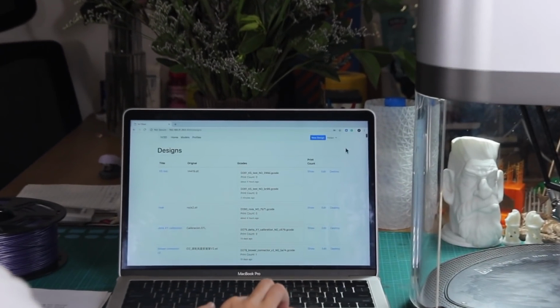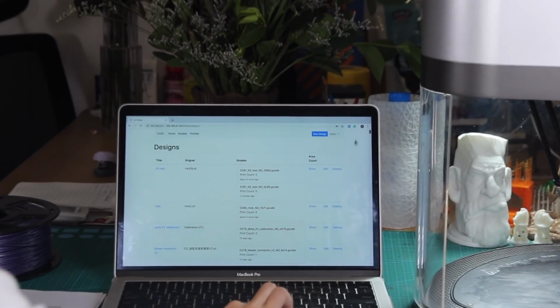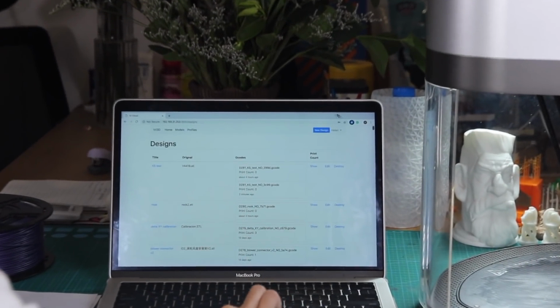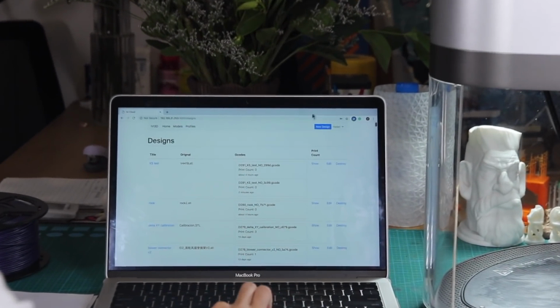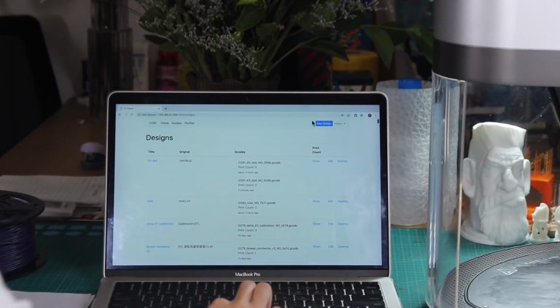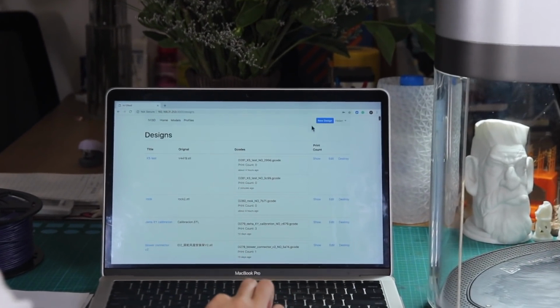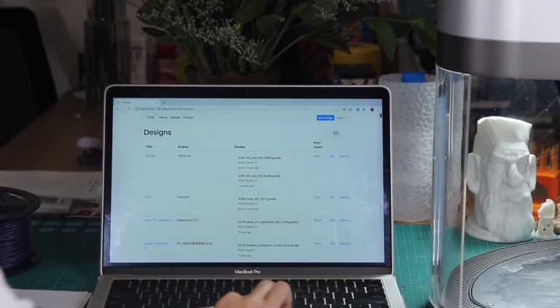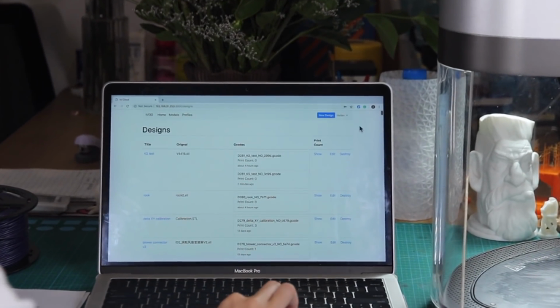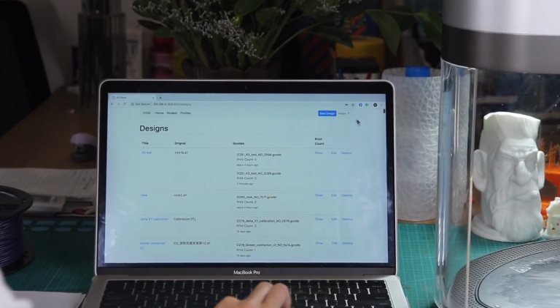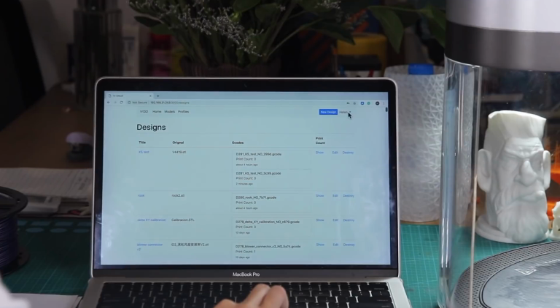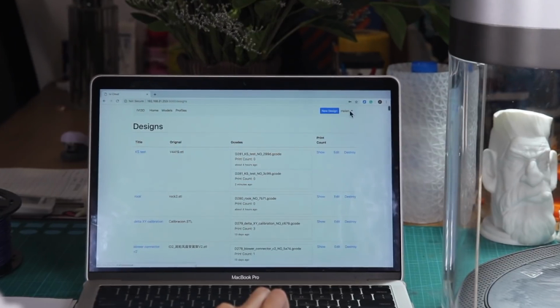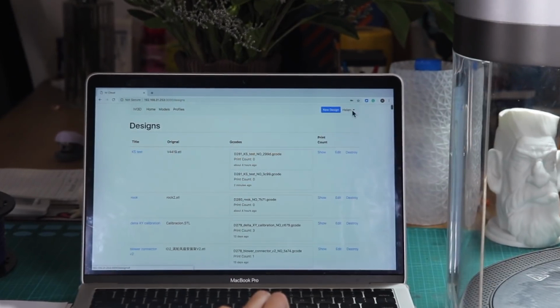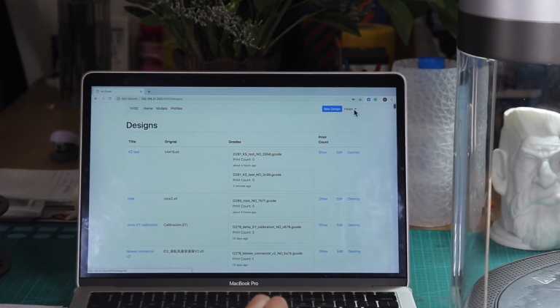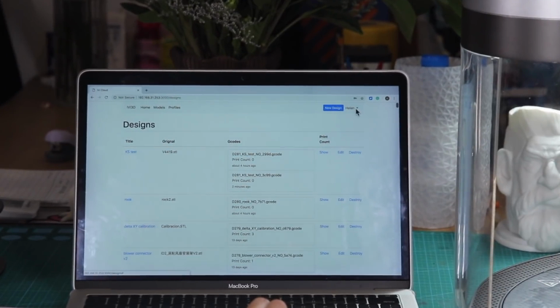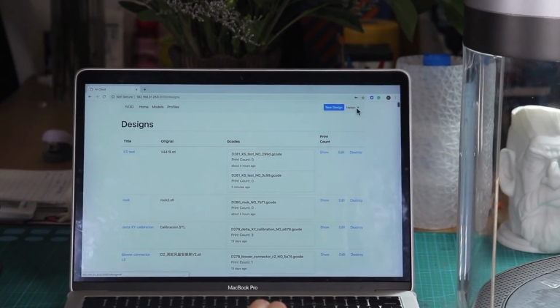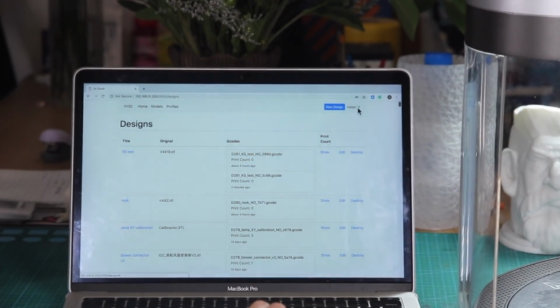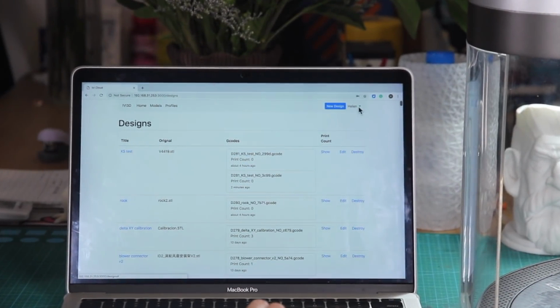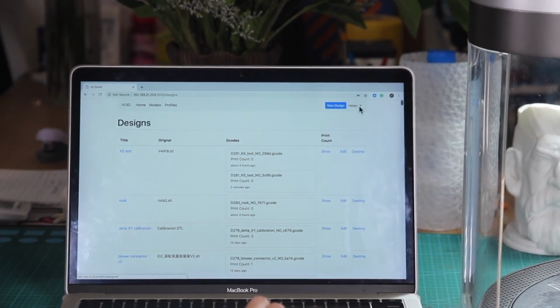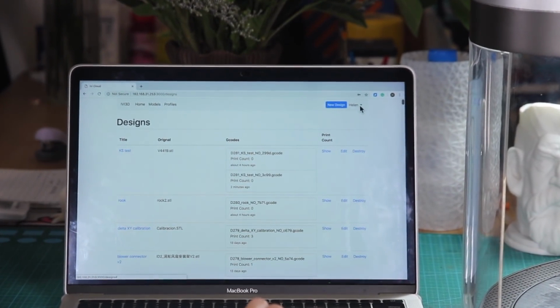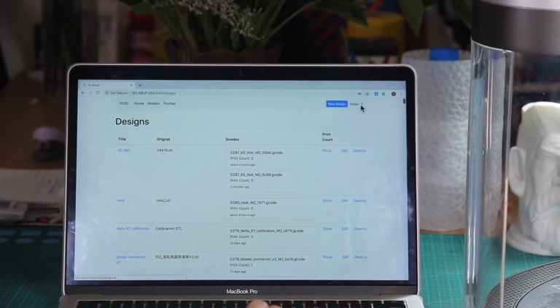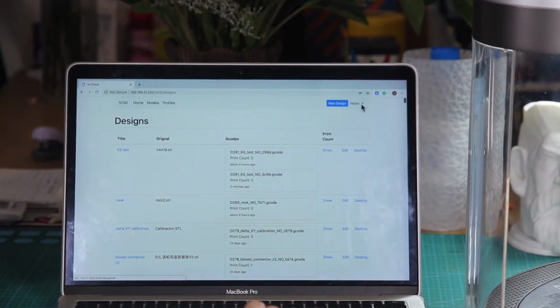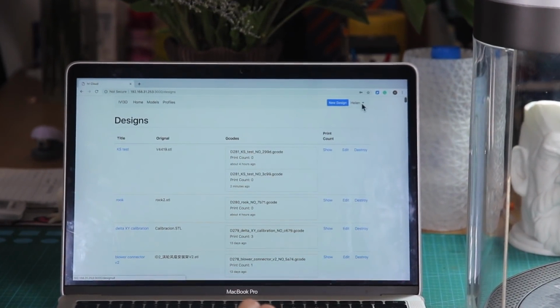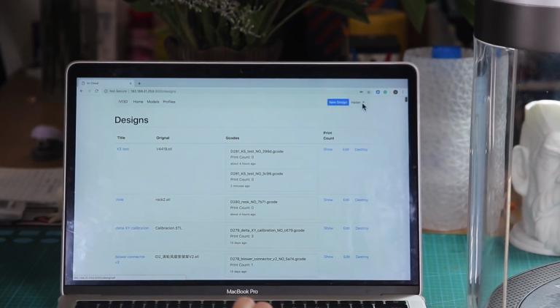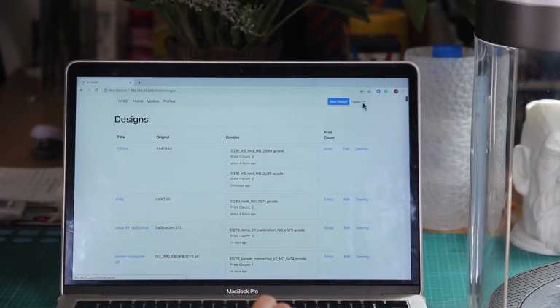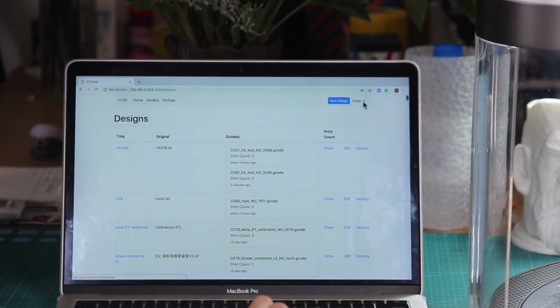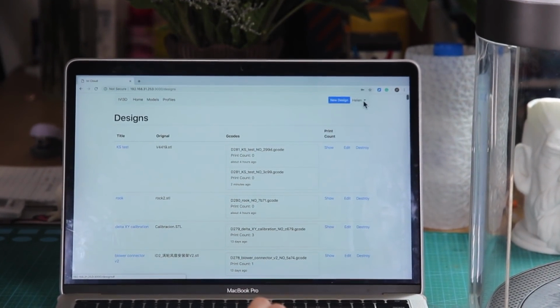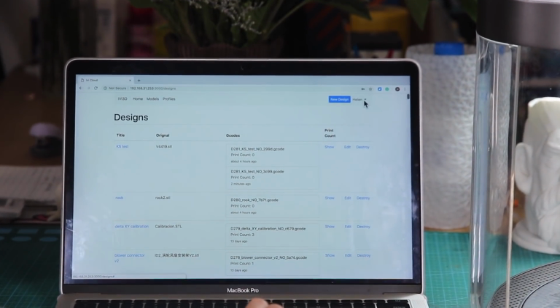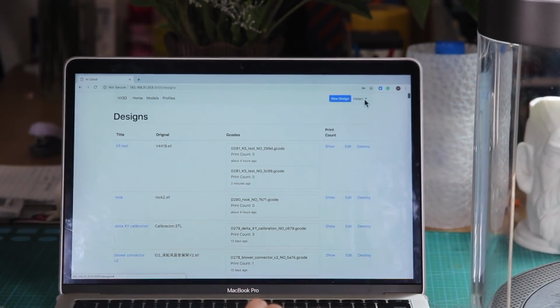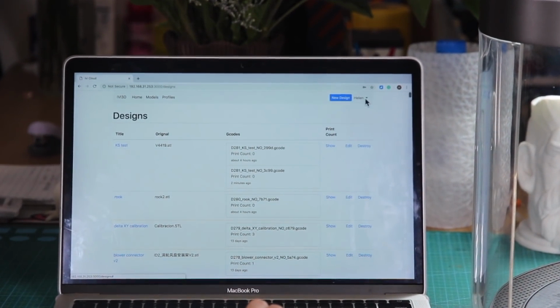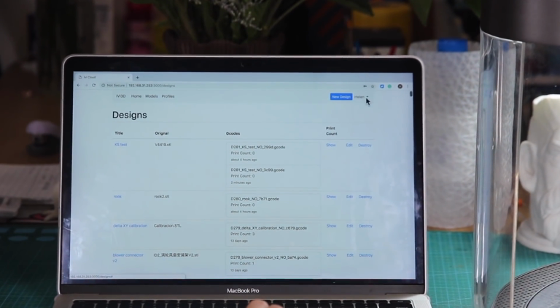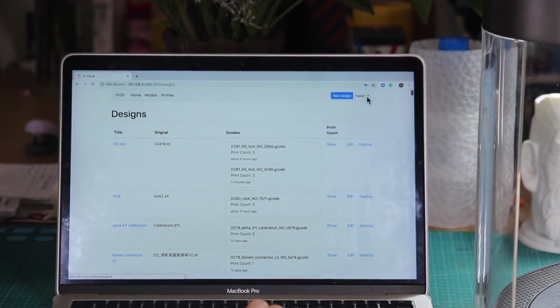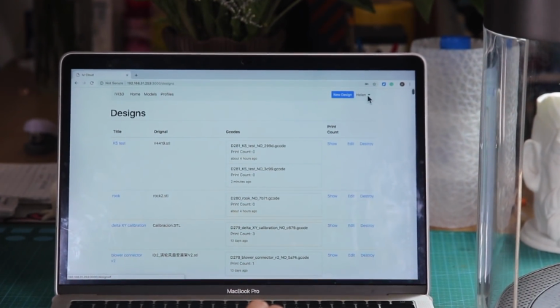After log in, you will see your name here on the top right, and there are three sections.